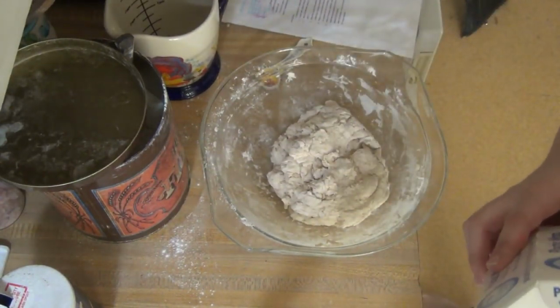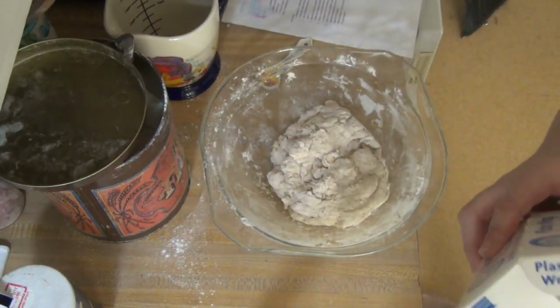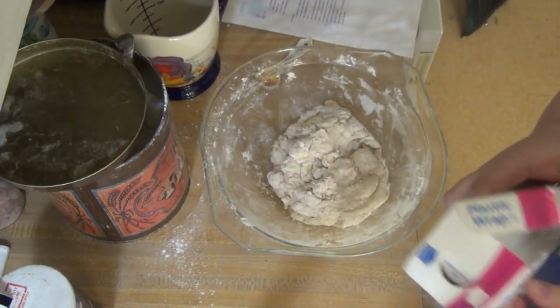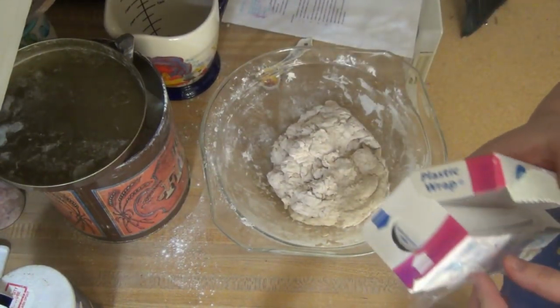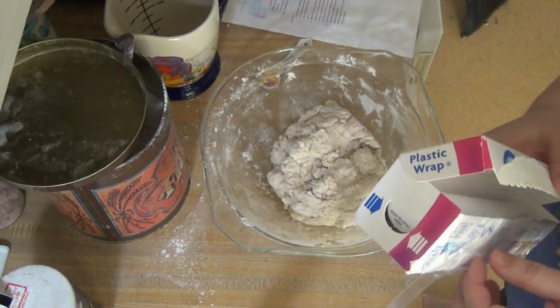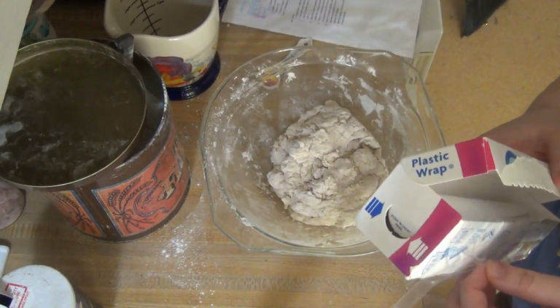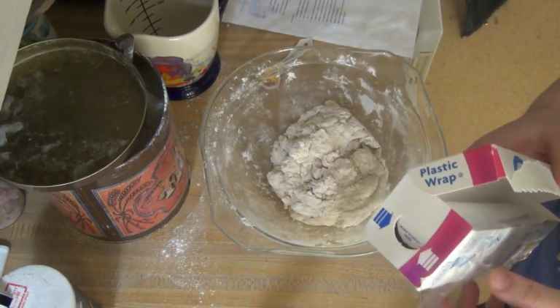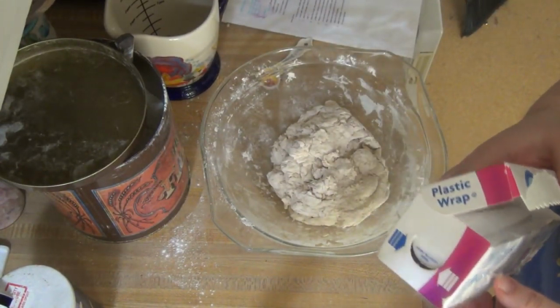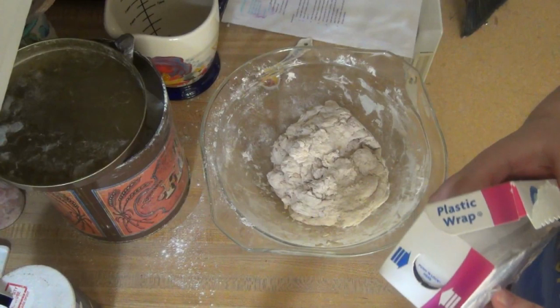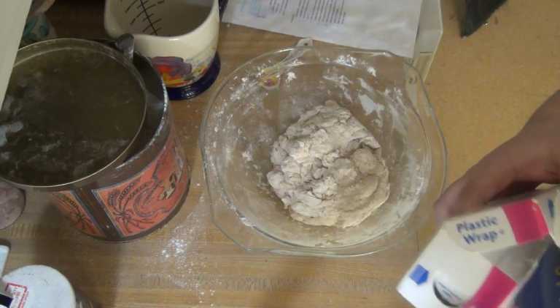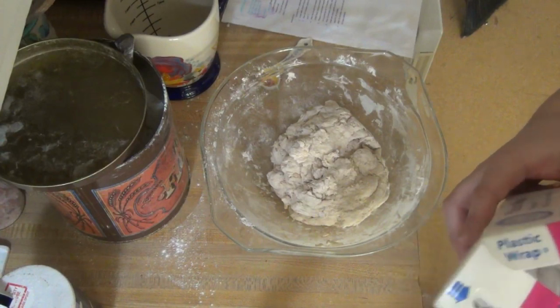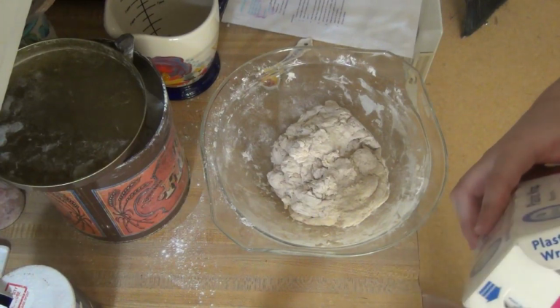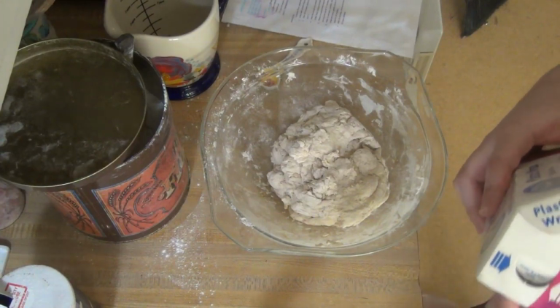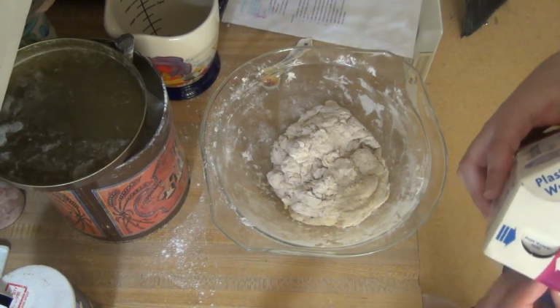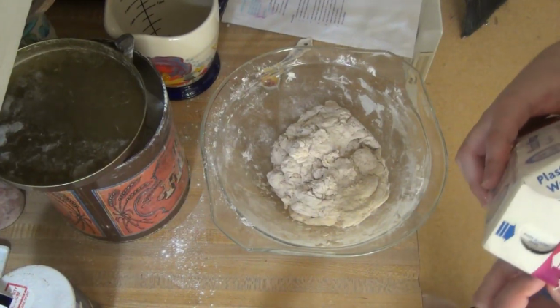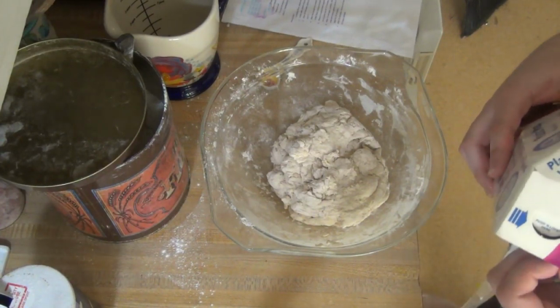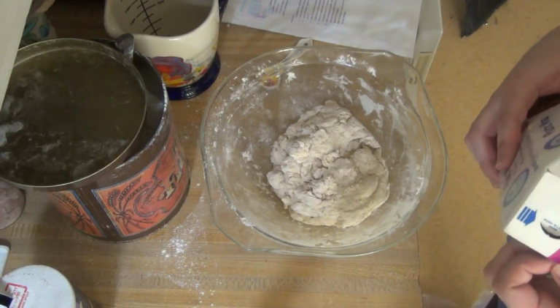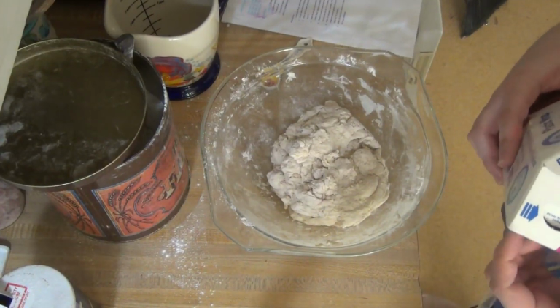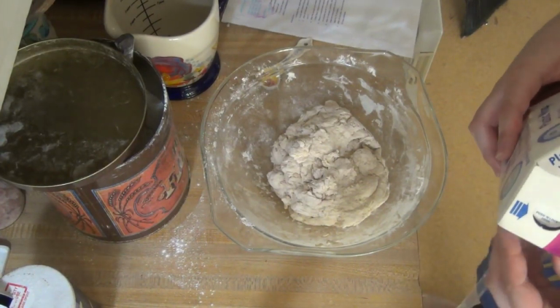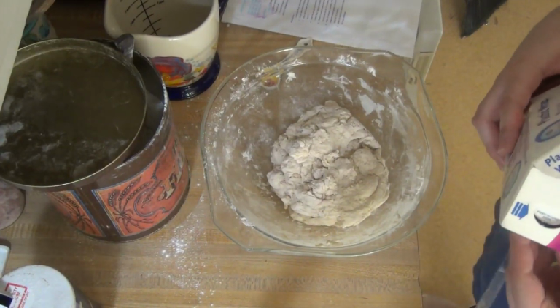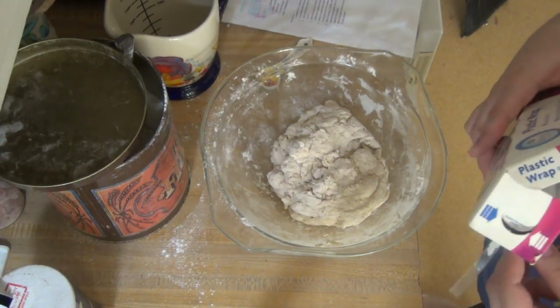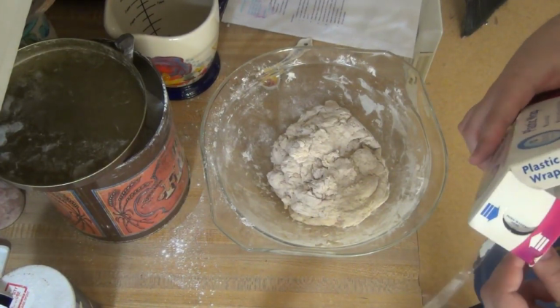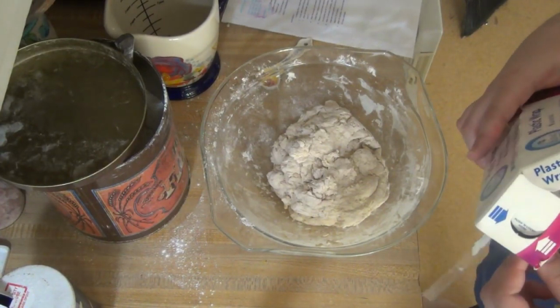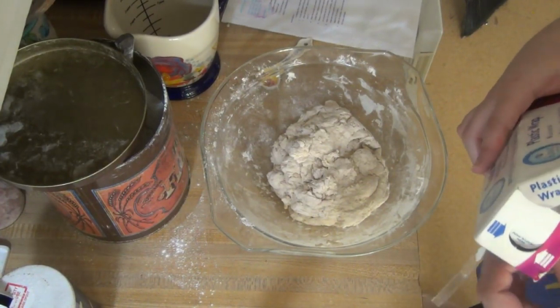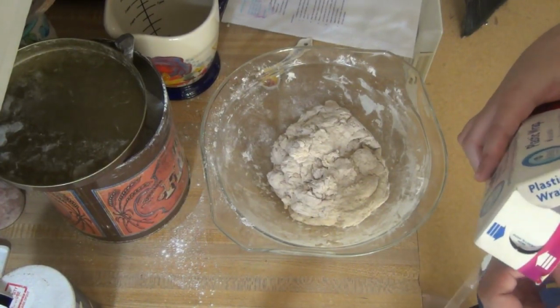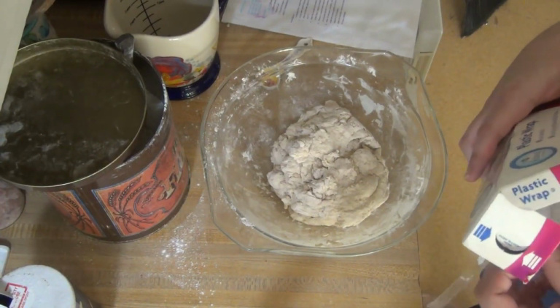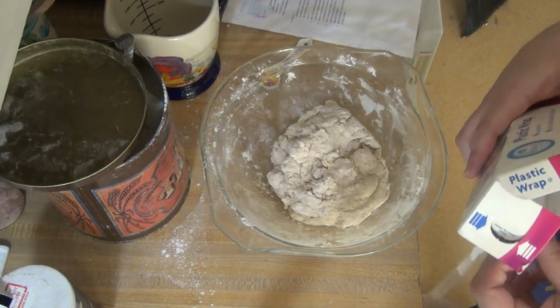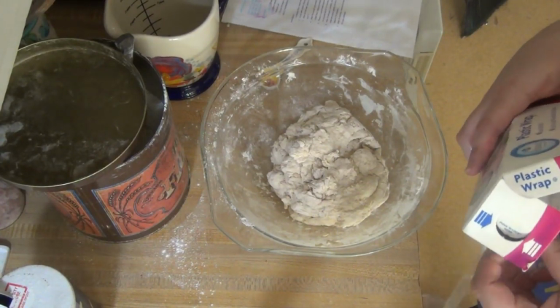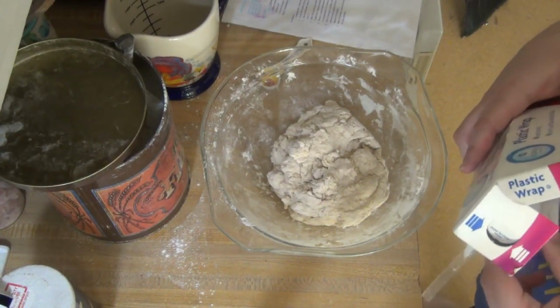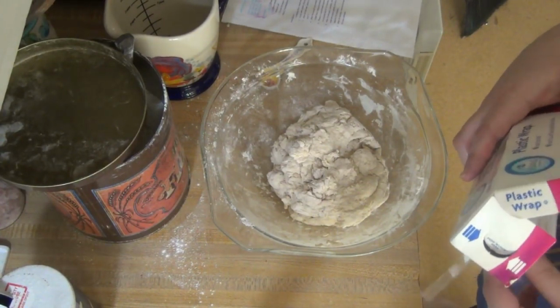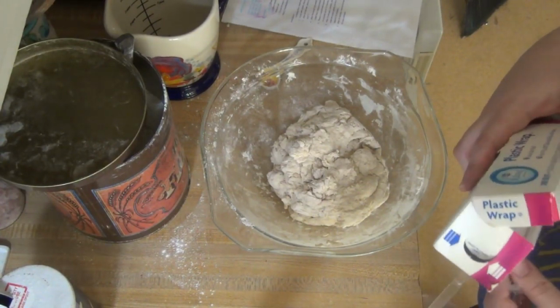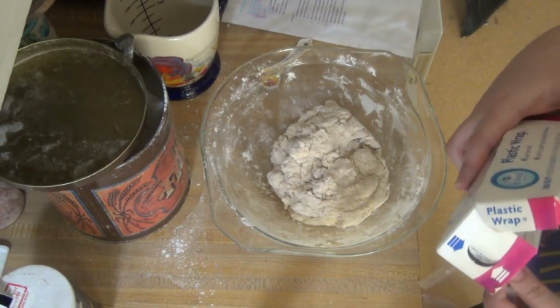Now I'm going to cover this with plastic wrap and let it sit on the counter at room temperature for an hour.